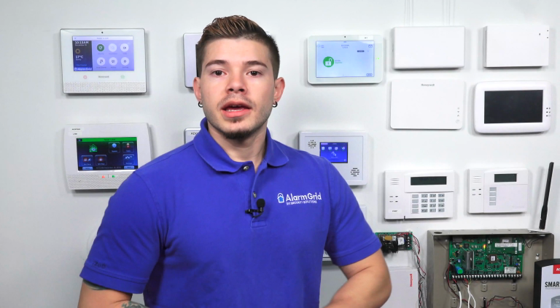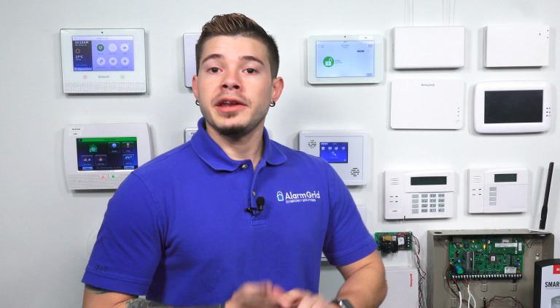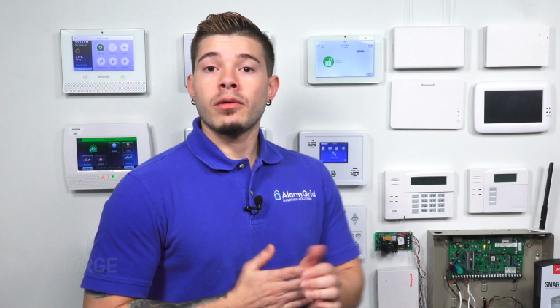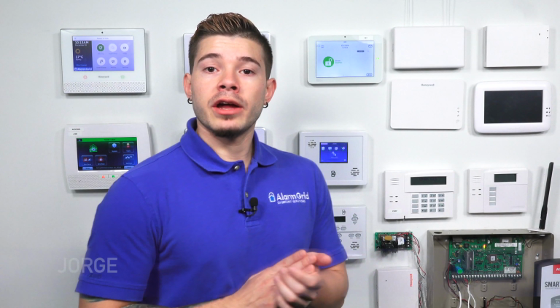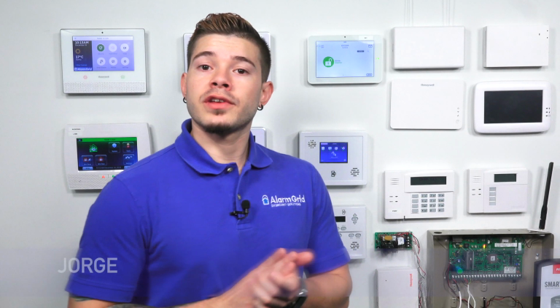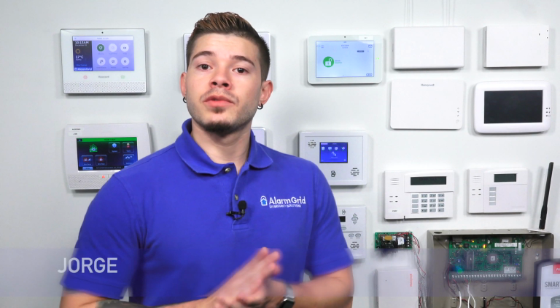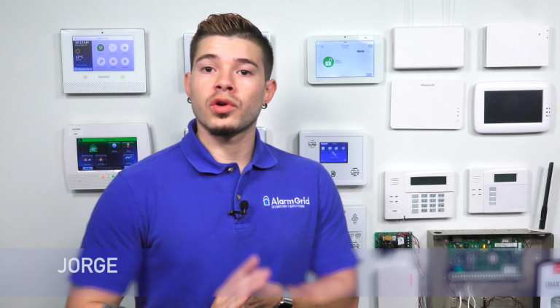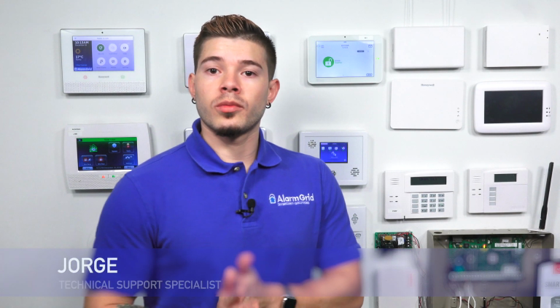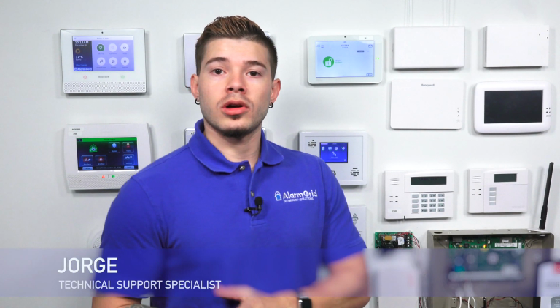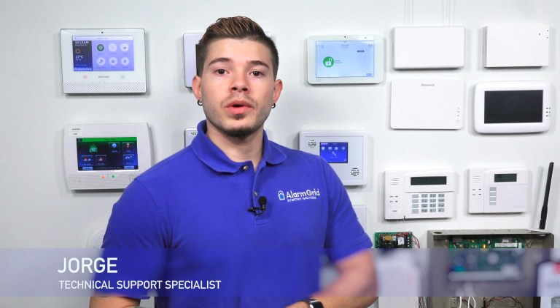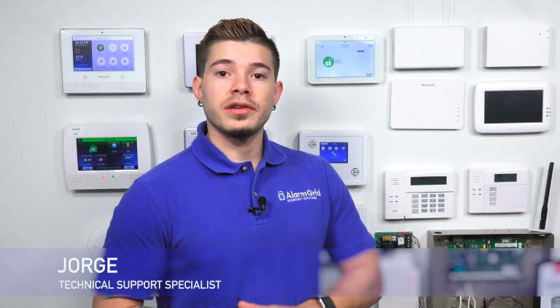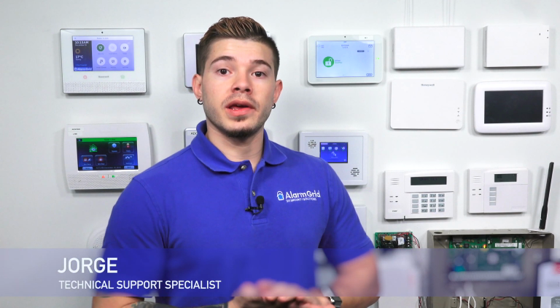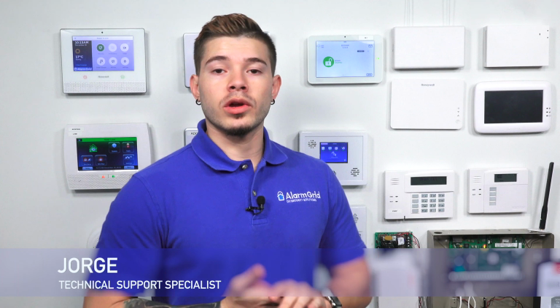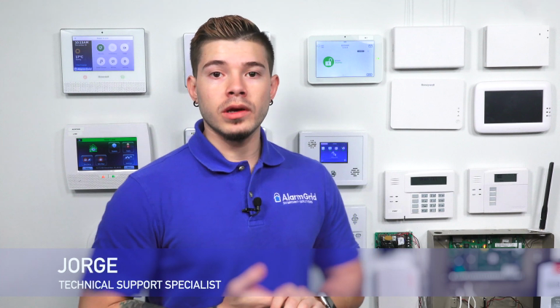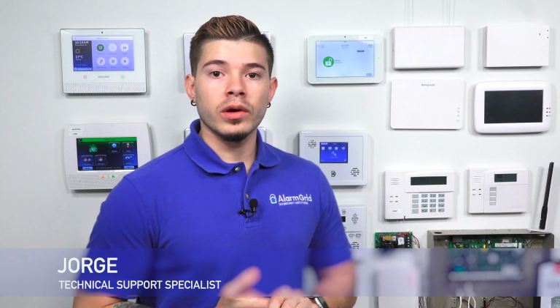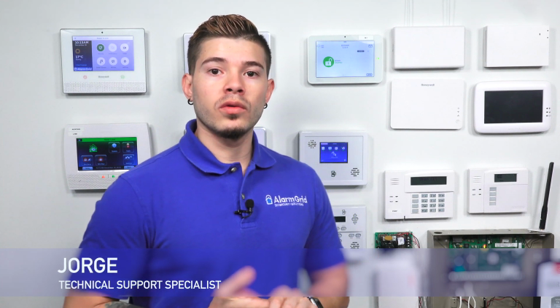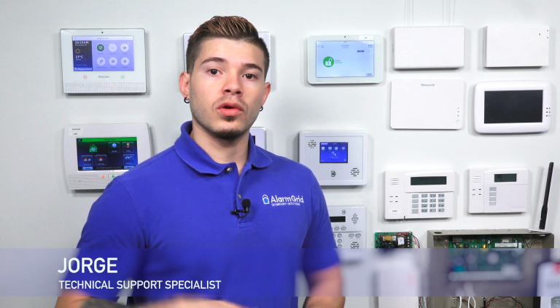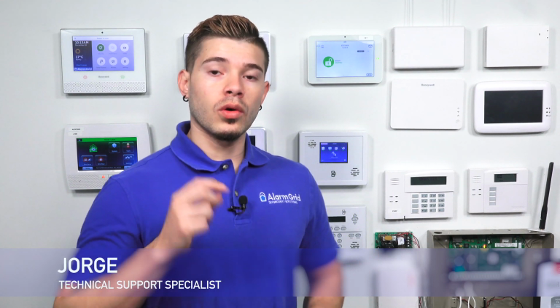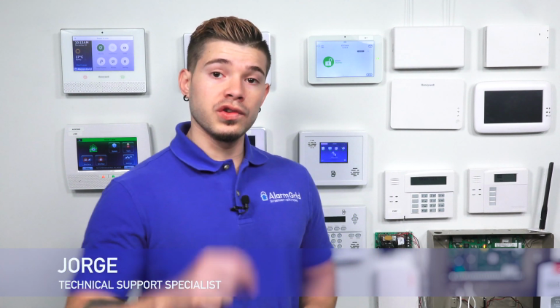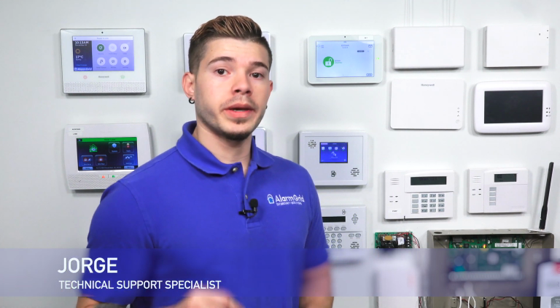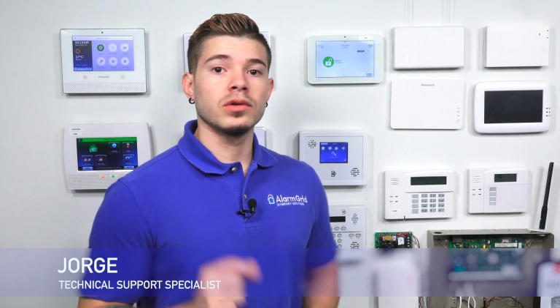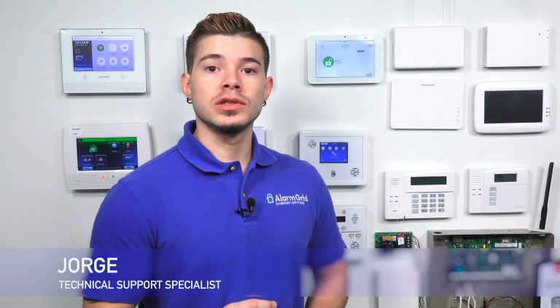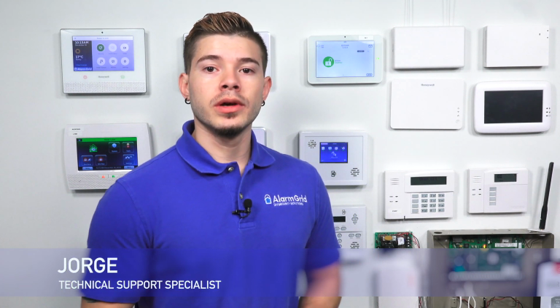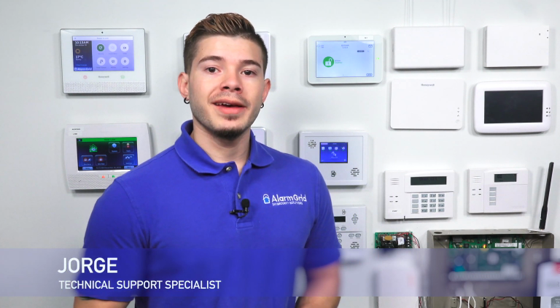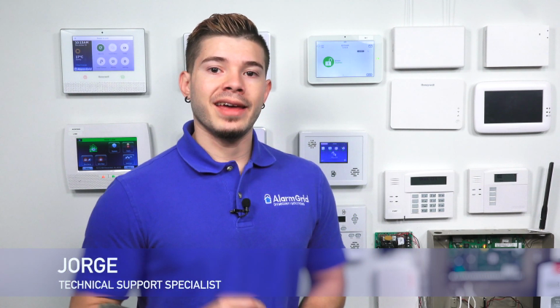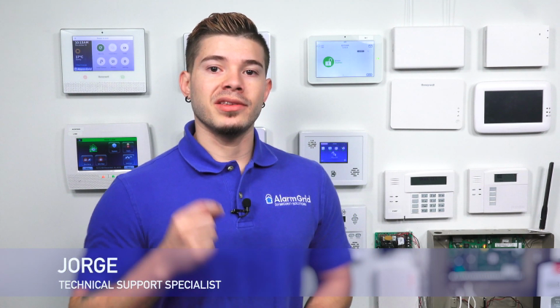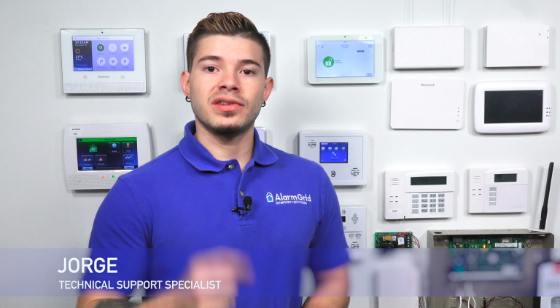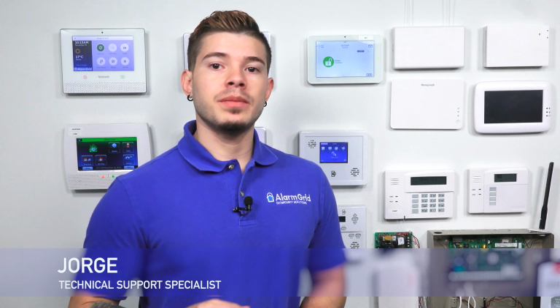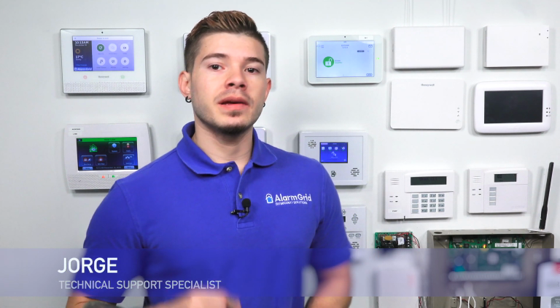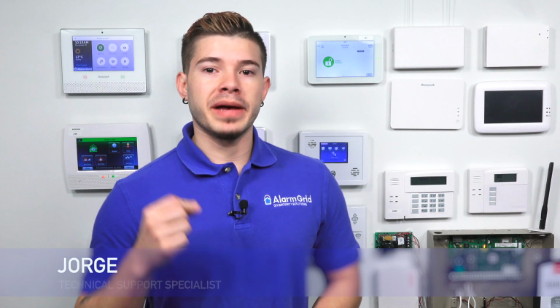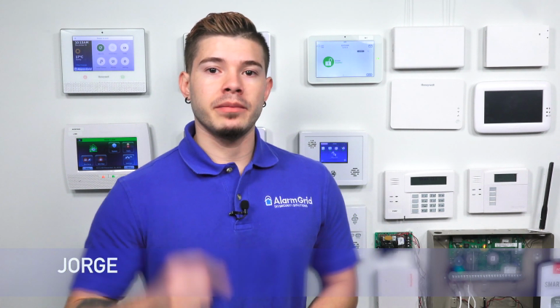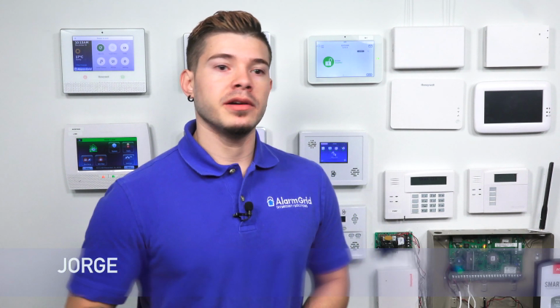Hey, DIYers. I'm George from Alarm Grid. Today, we're going to be going over the Qolsys Panel 2 and the ZigBee compatibility.